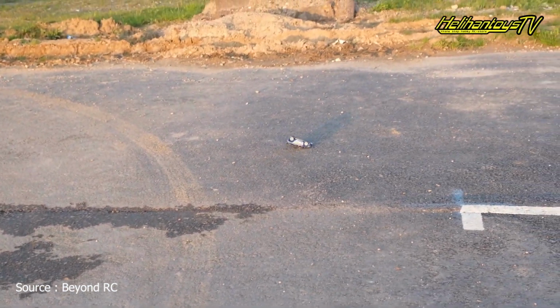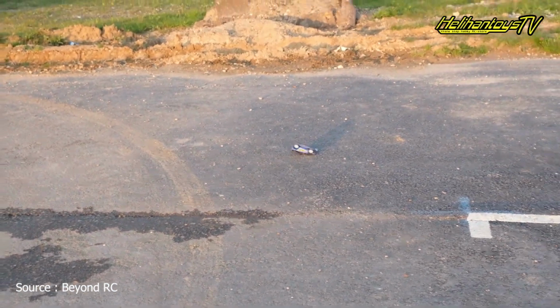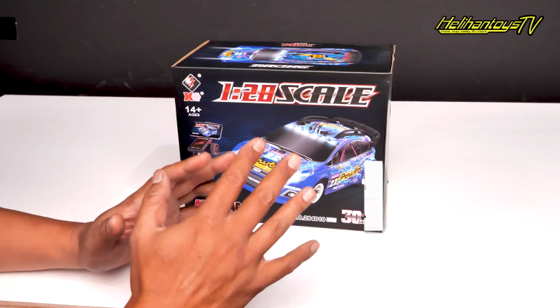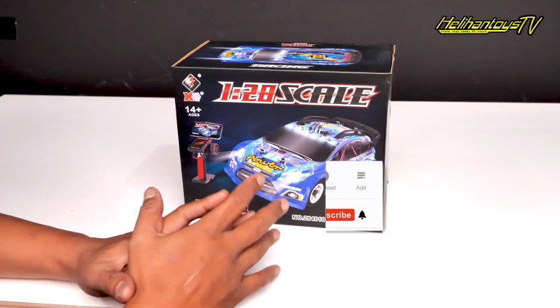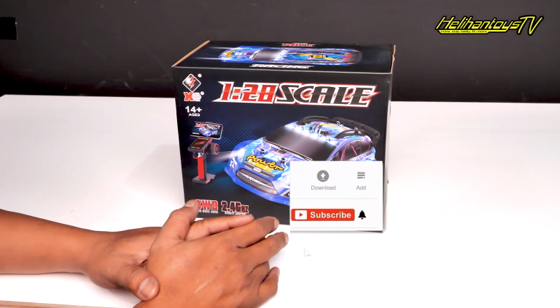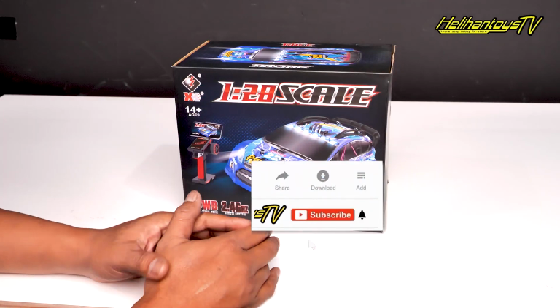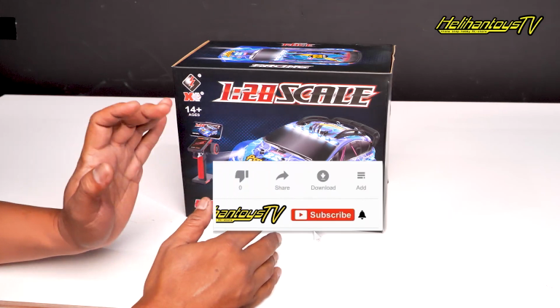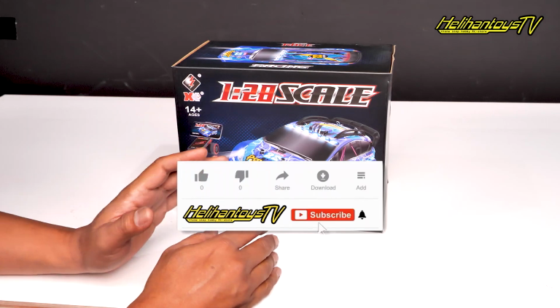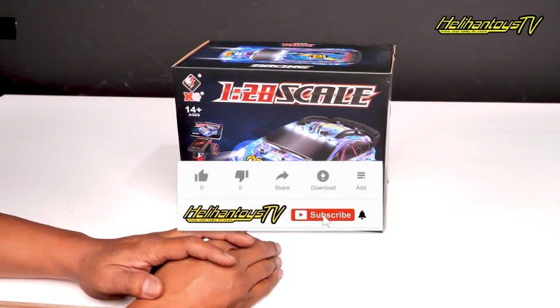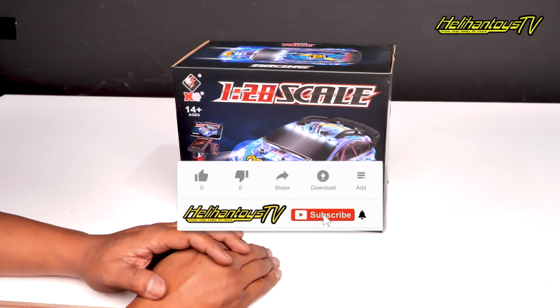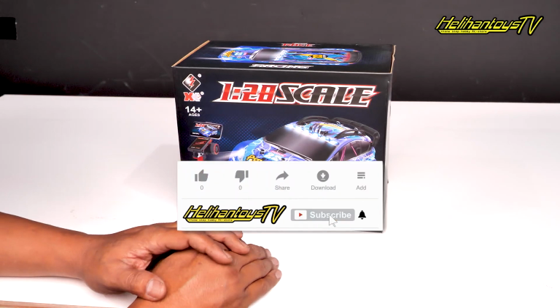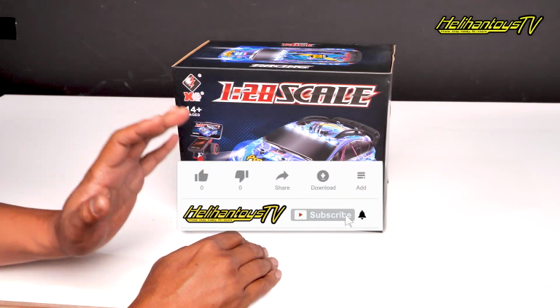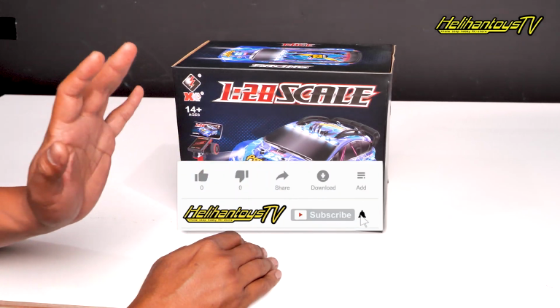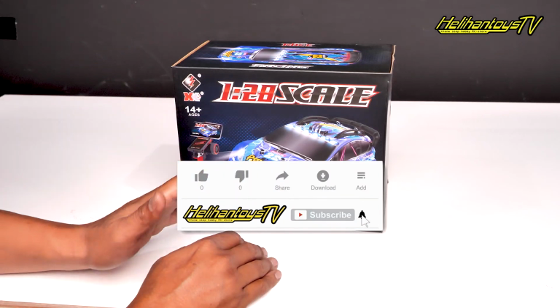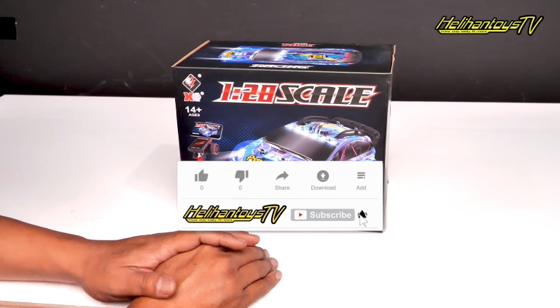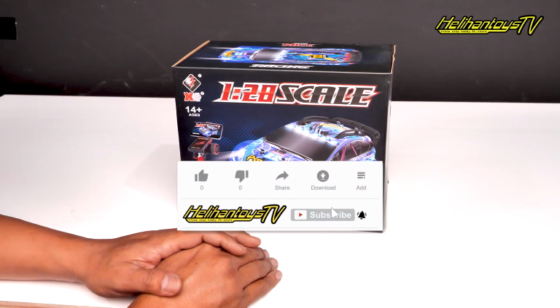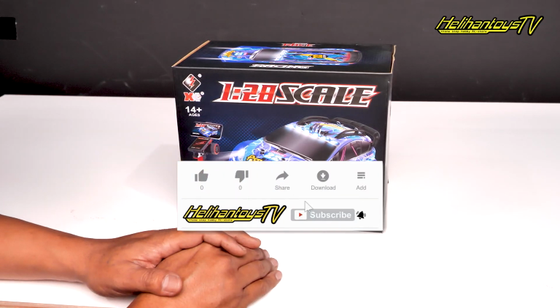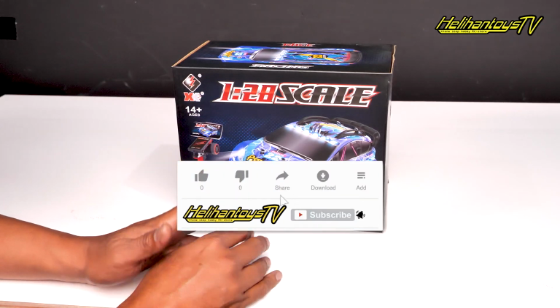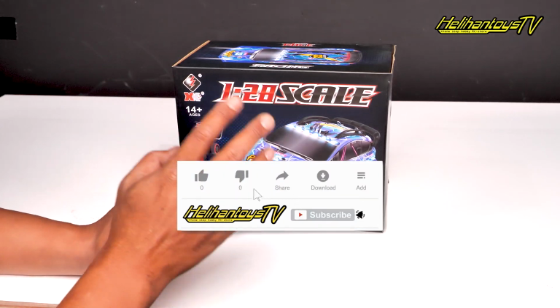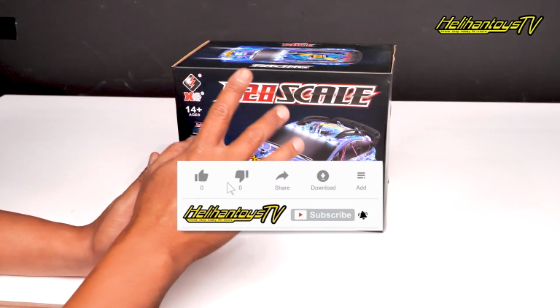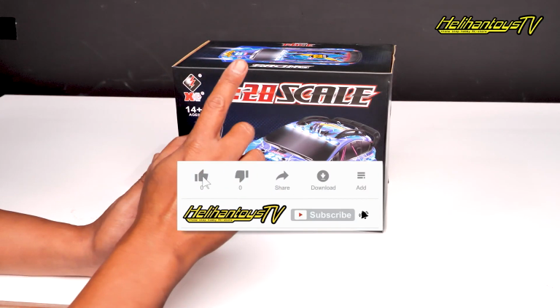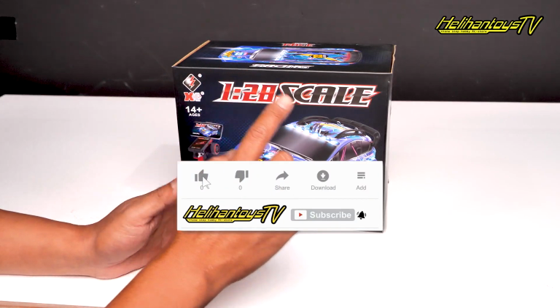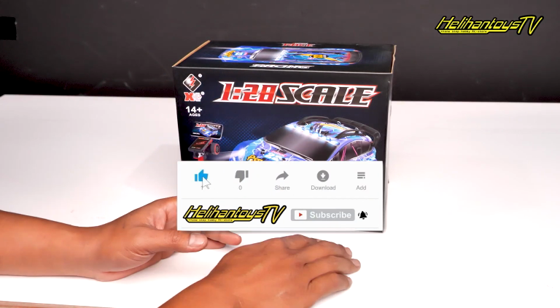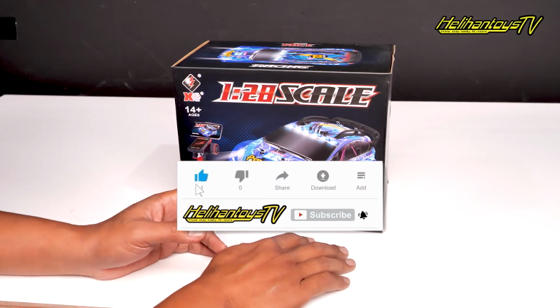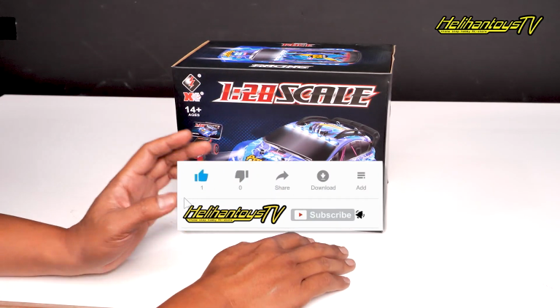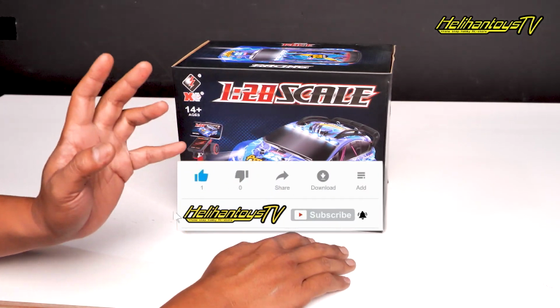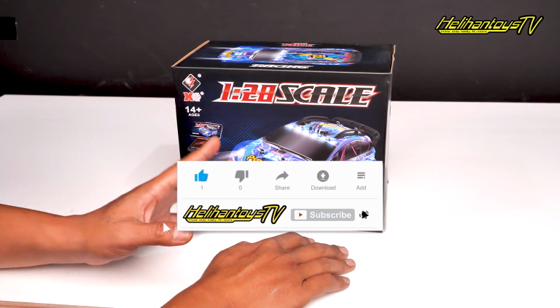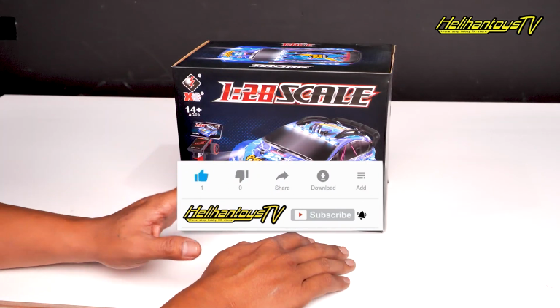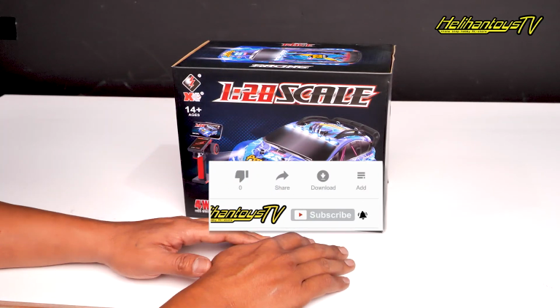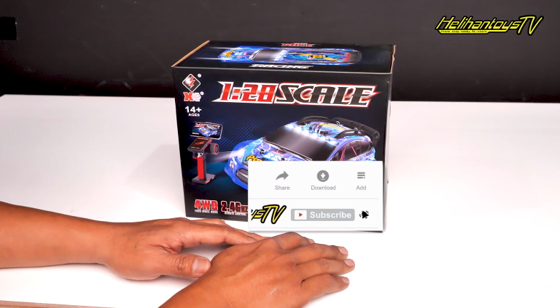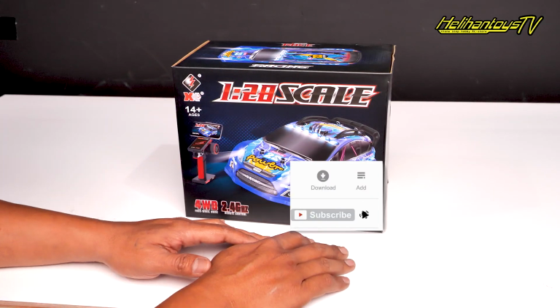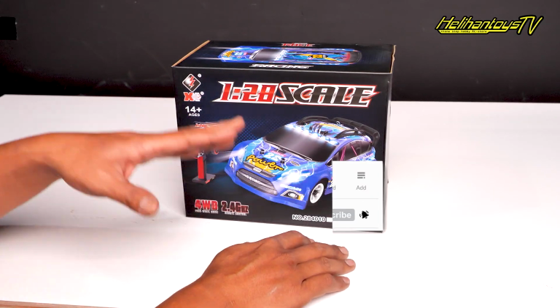Halo RC People, Salam RC Indonesia, ketemu lagi sama gue di channel YouTube Heliantoys. Dalam video kali ini,